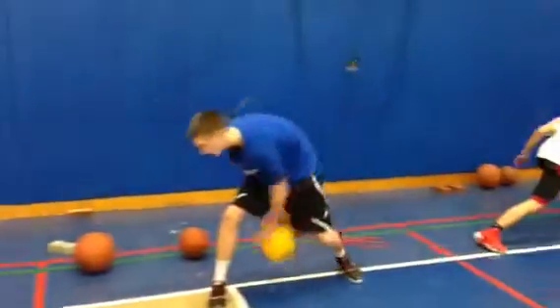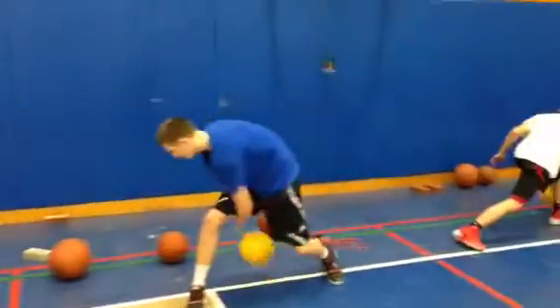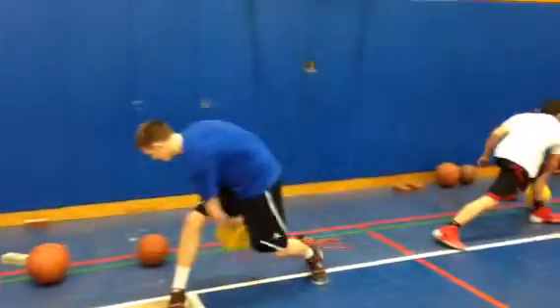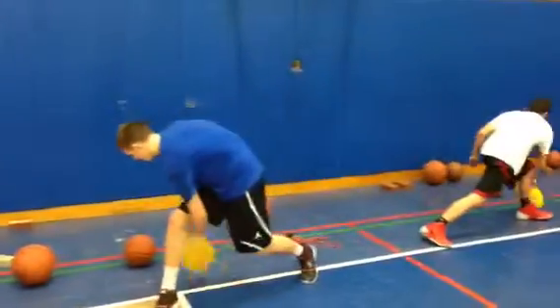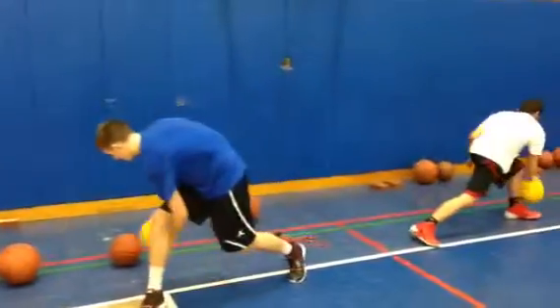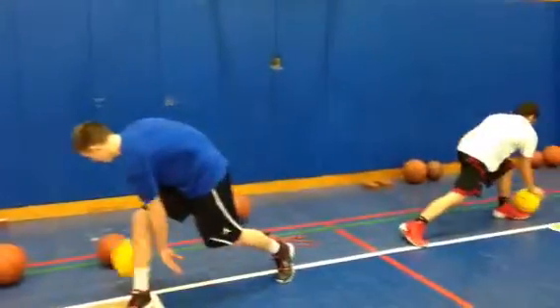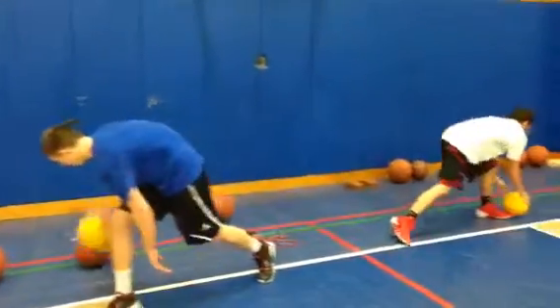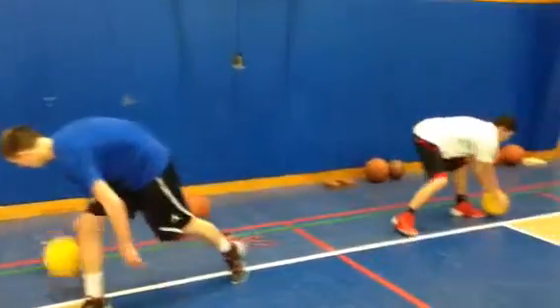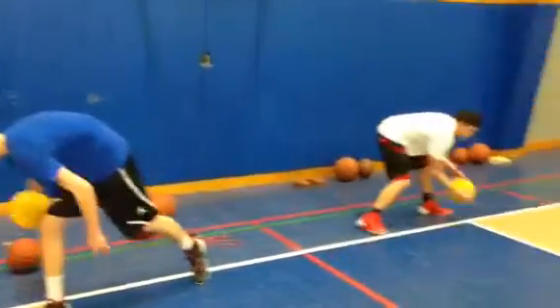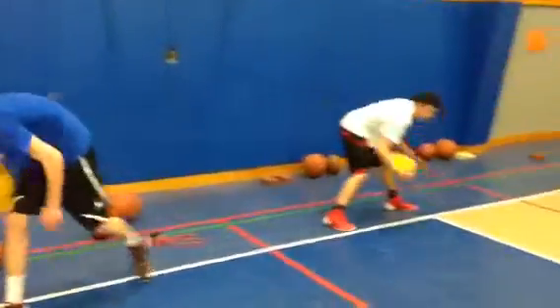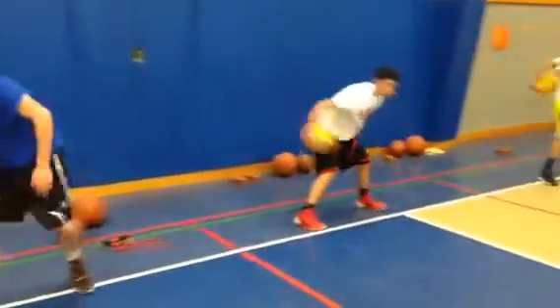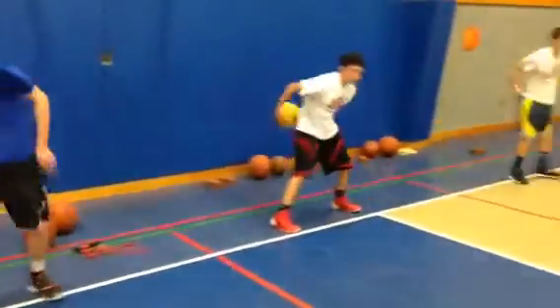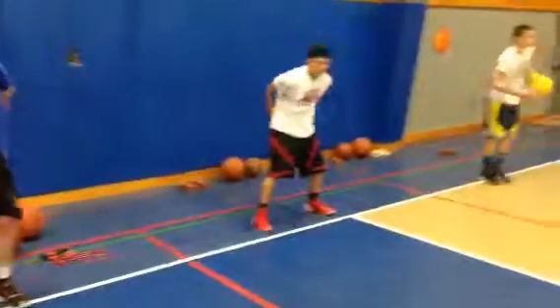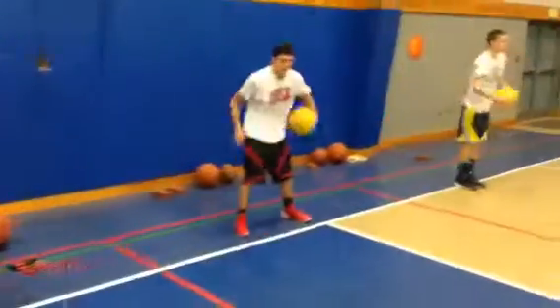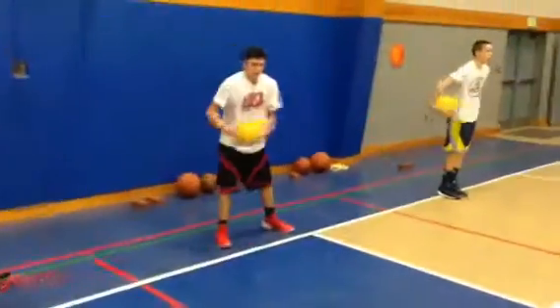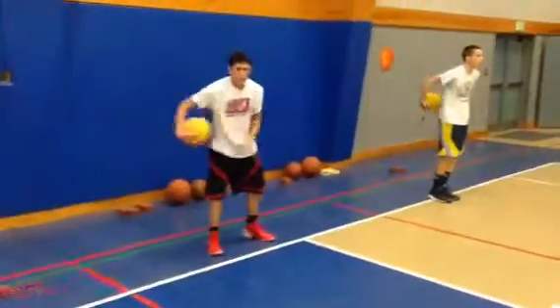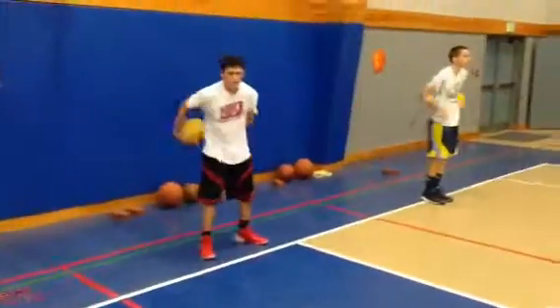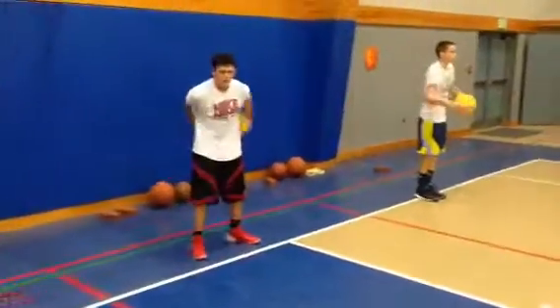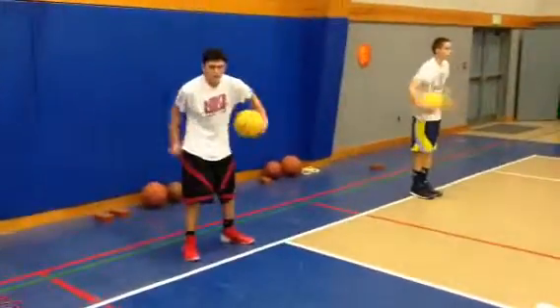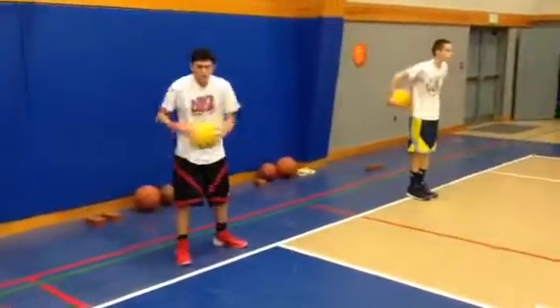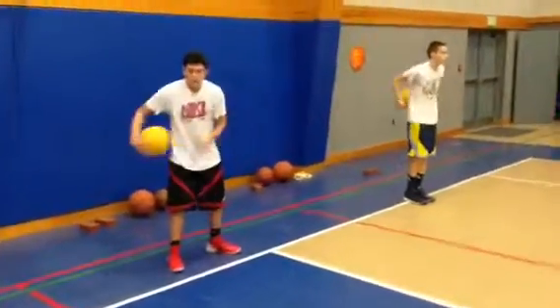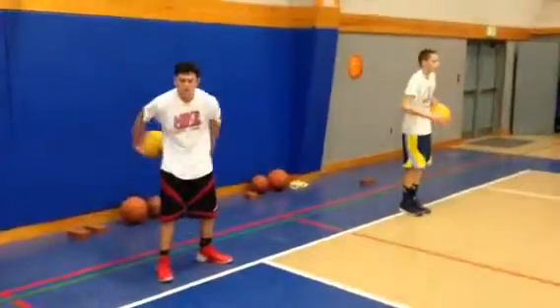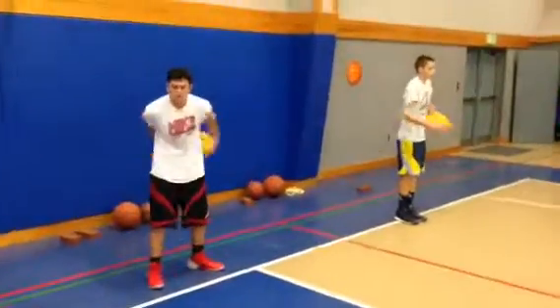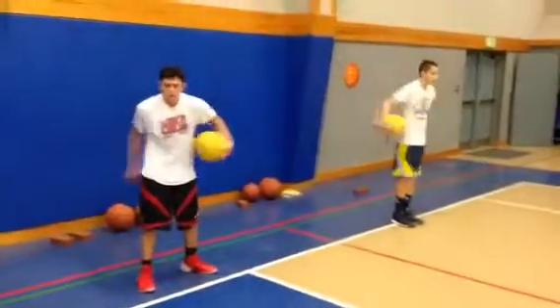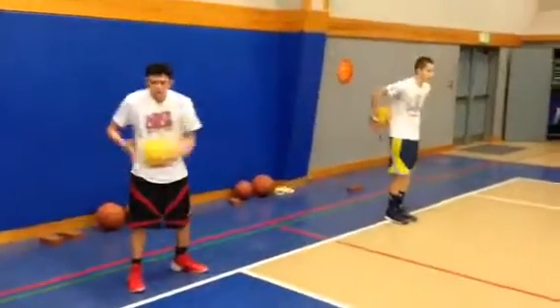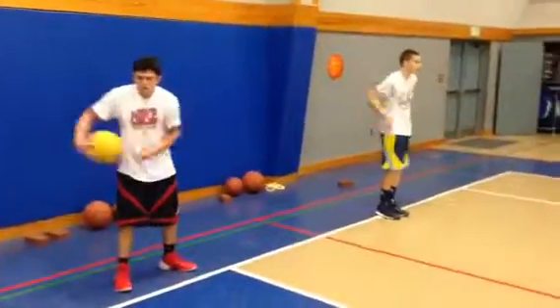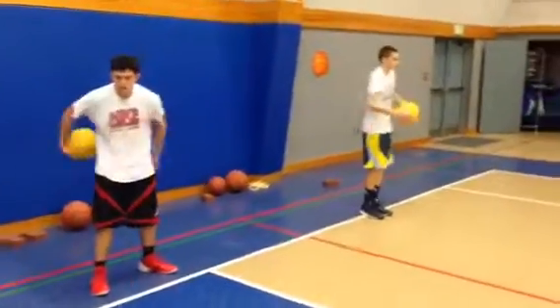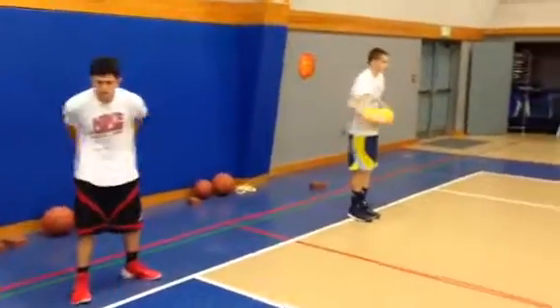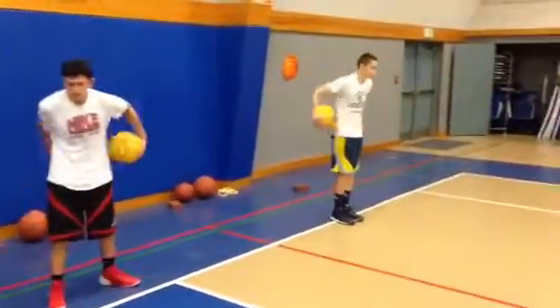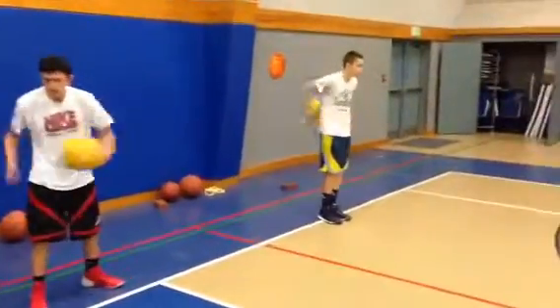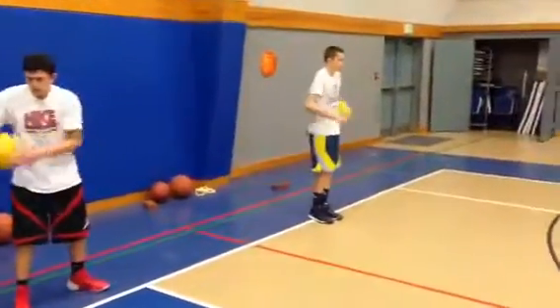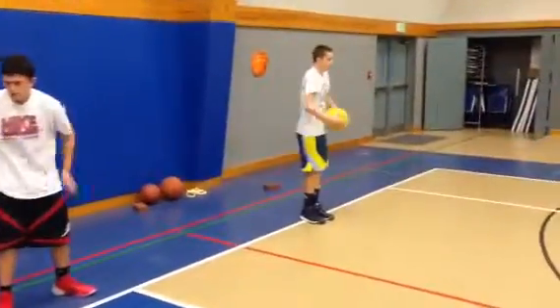Around the waist, eyes closed. Come on — boom, boom, boom. Fast as you can go. Feet should be together.